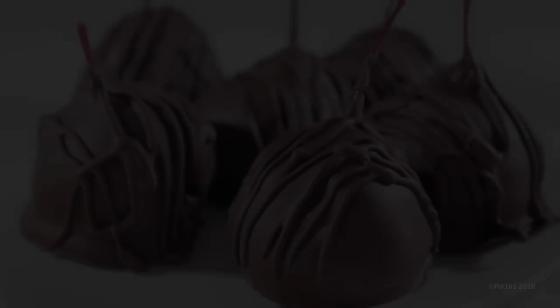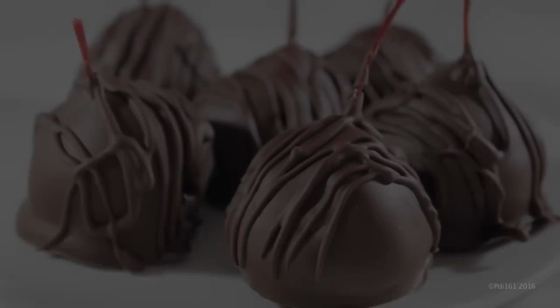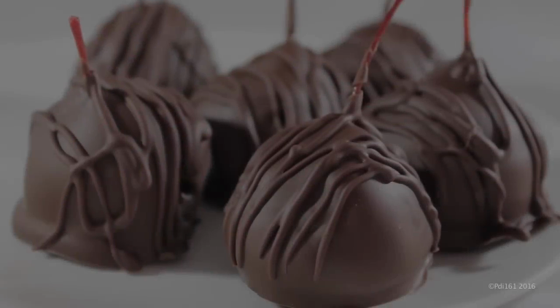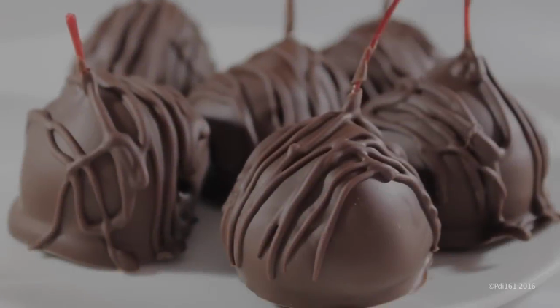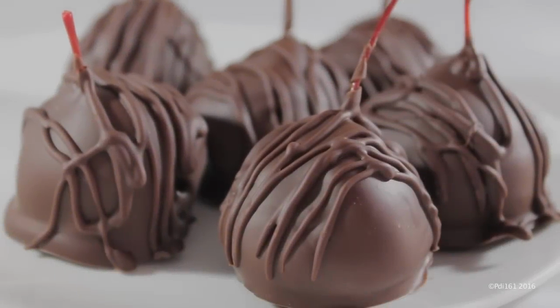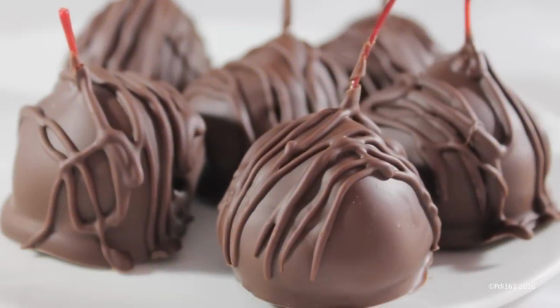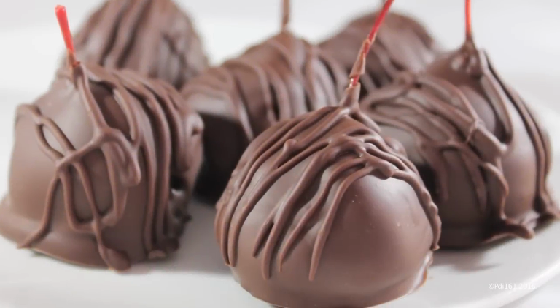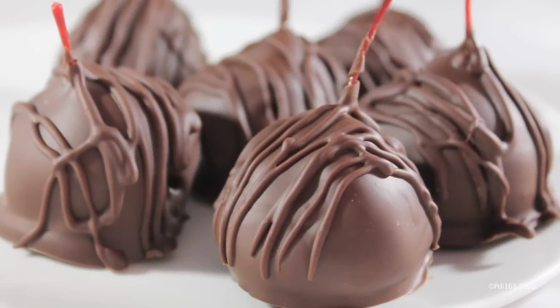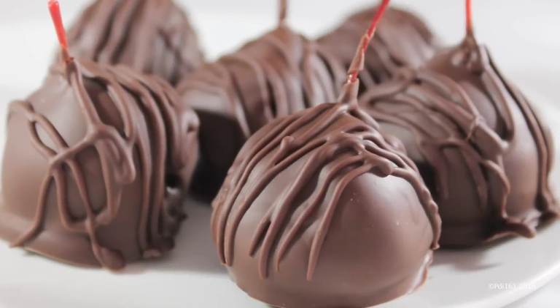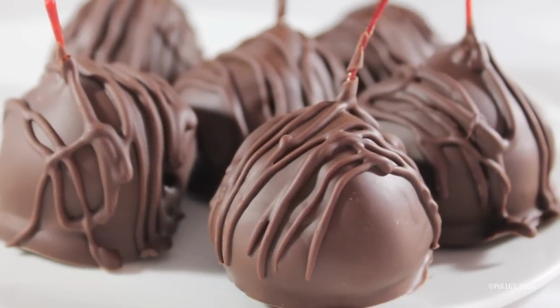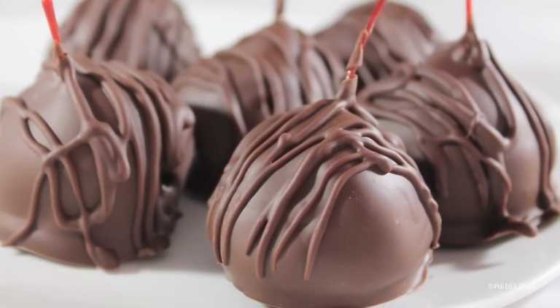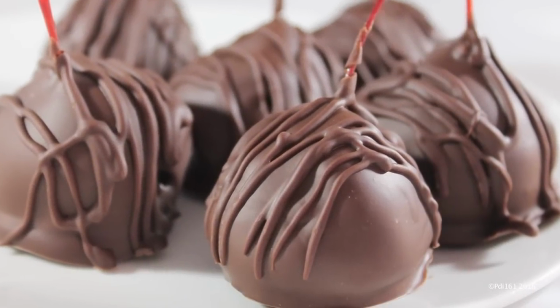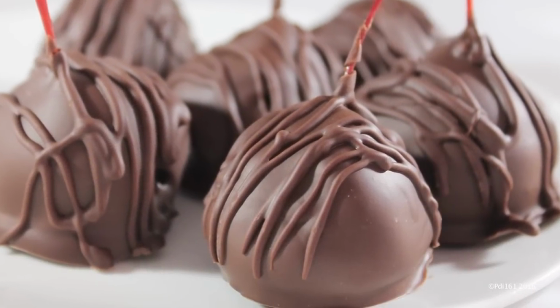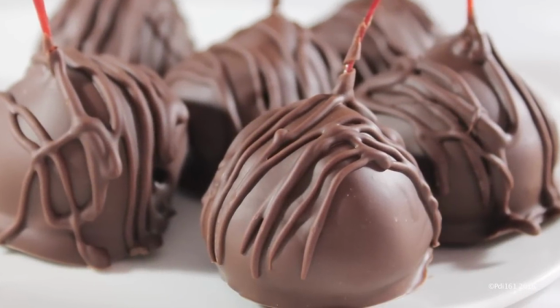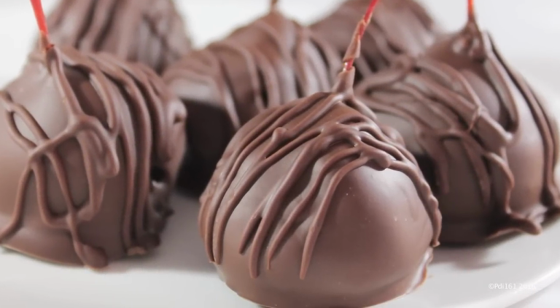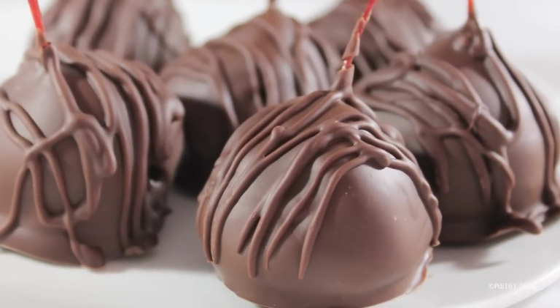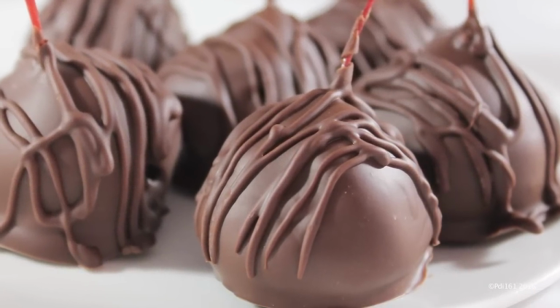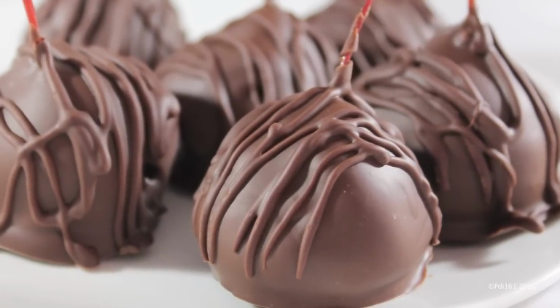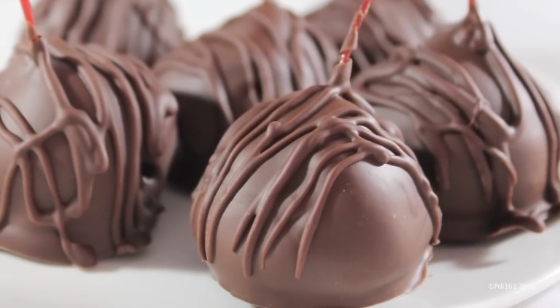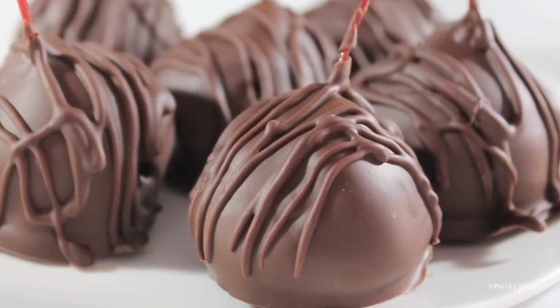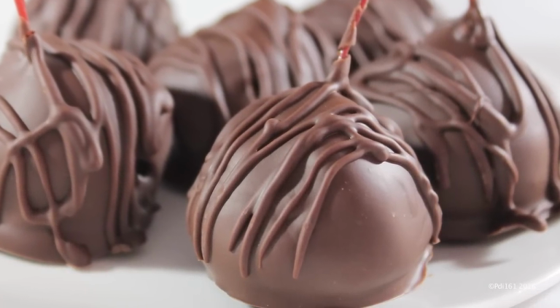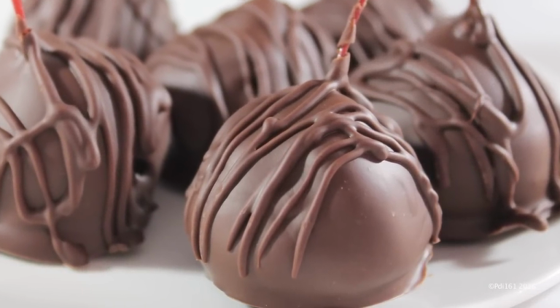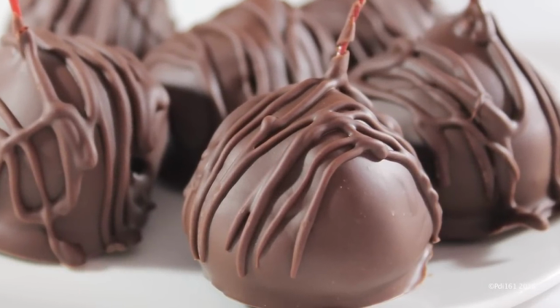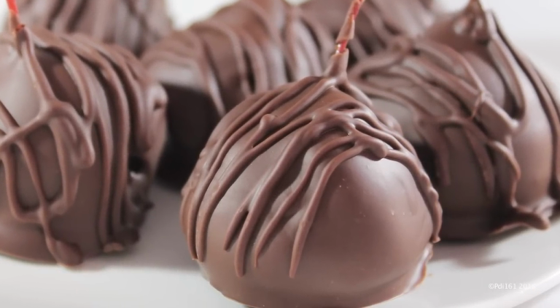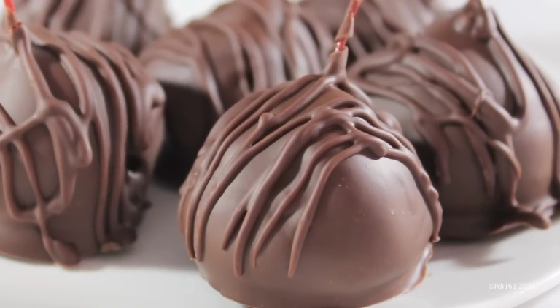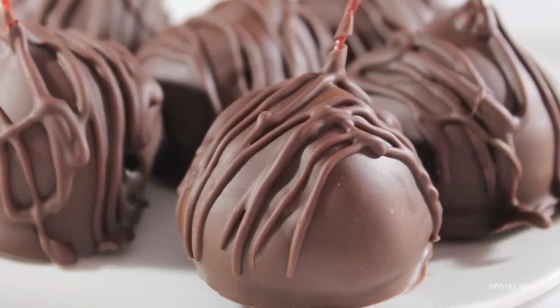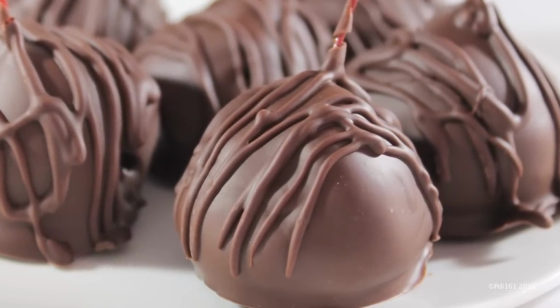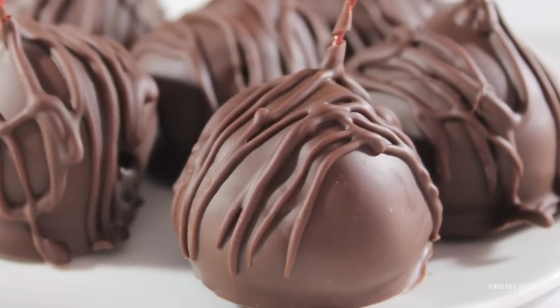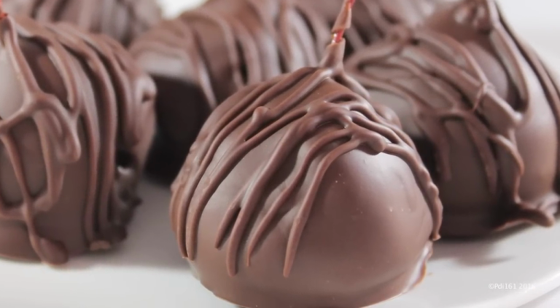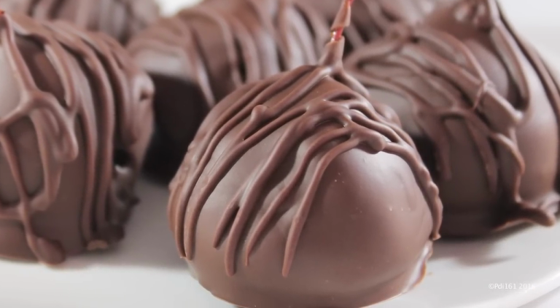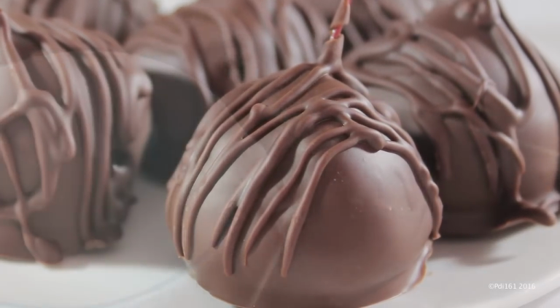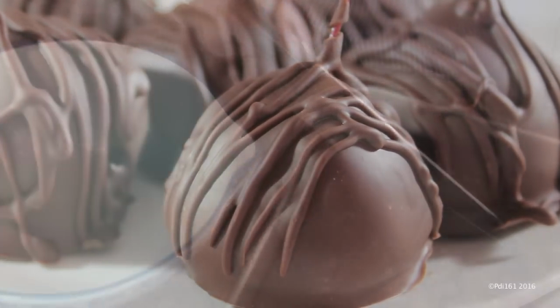This week I made these beautiful brandy cherry bombs — they'd be great for Valentine's Day.